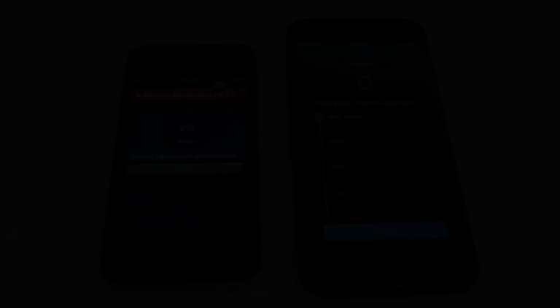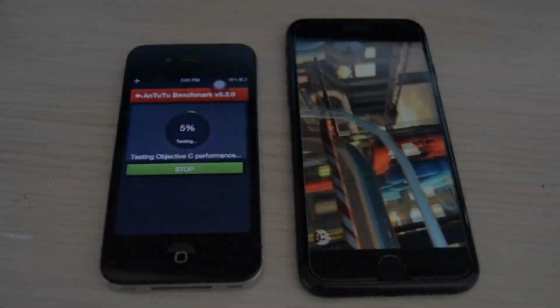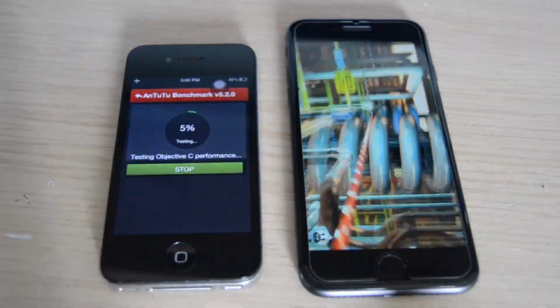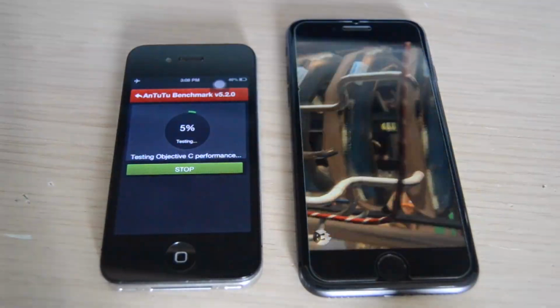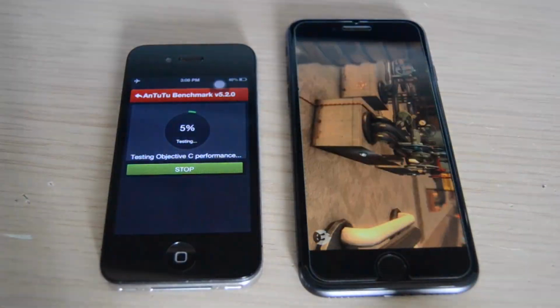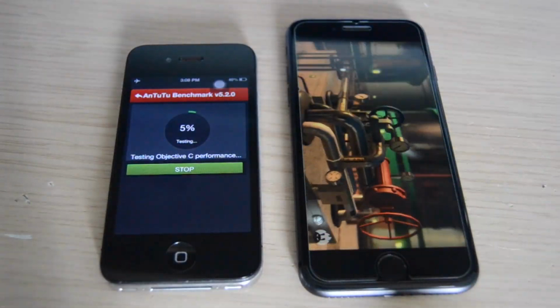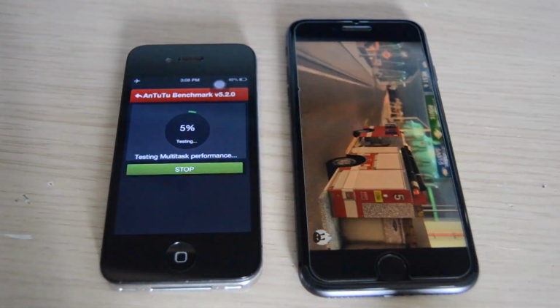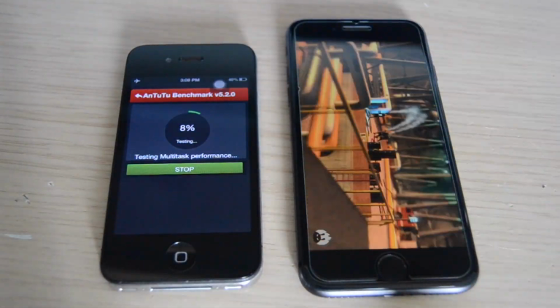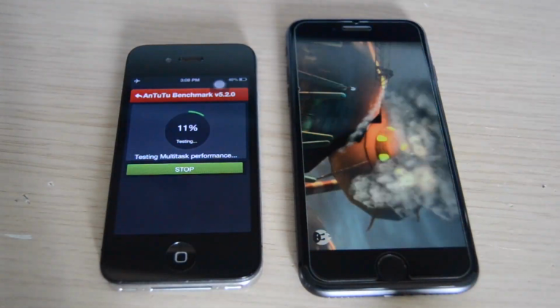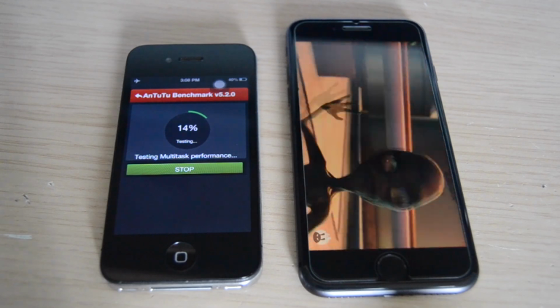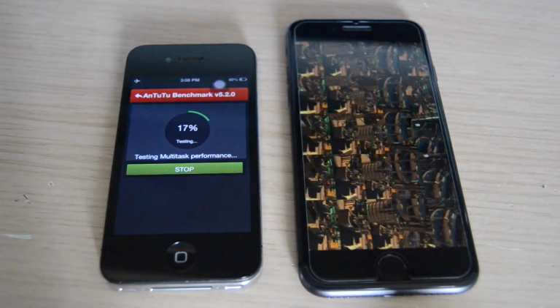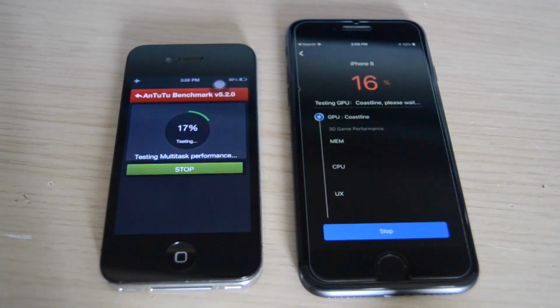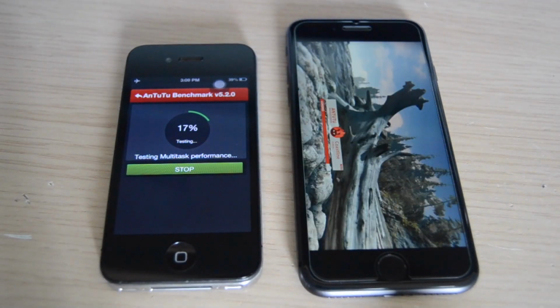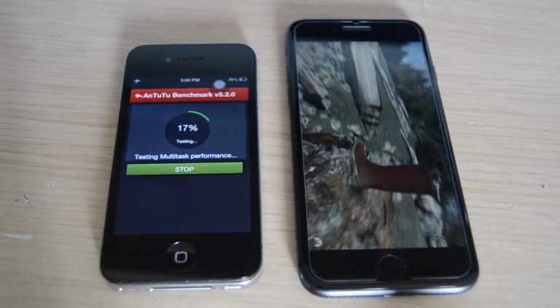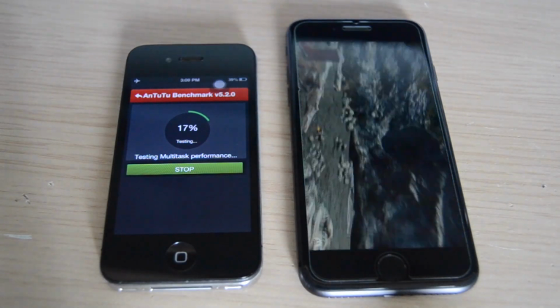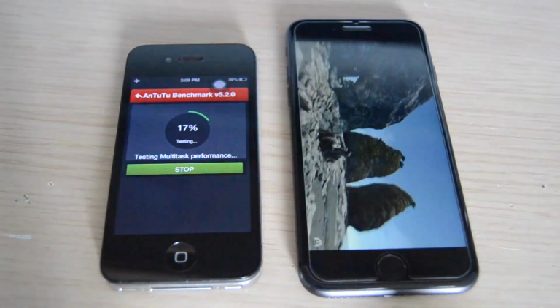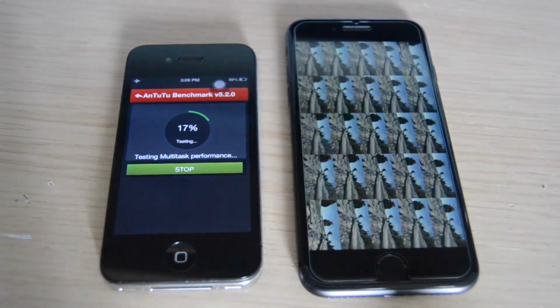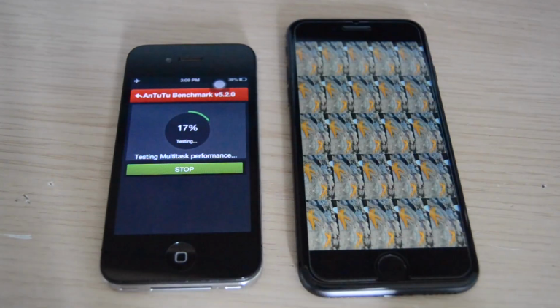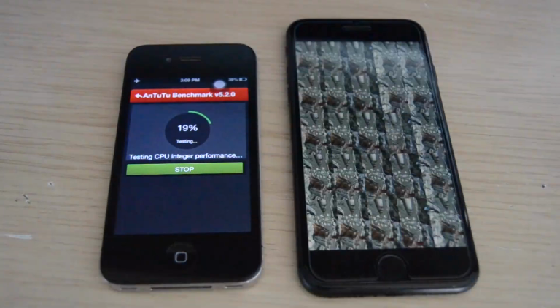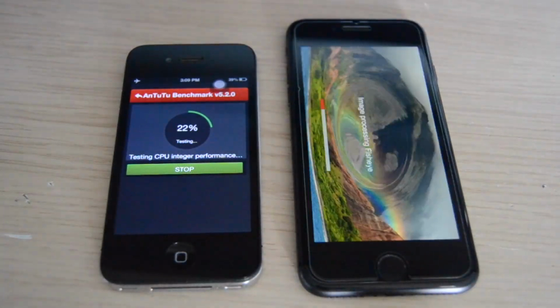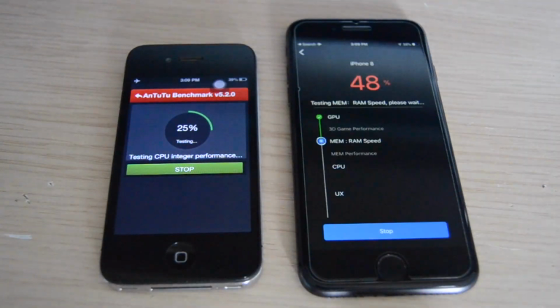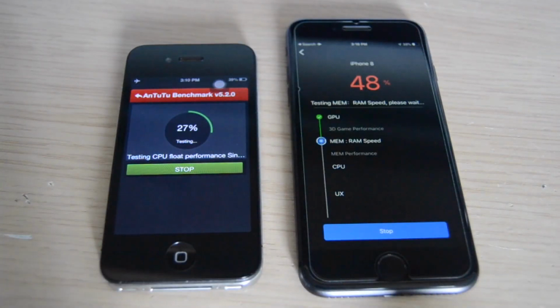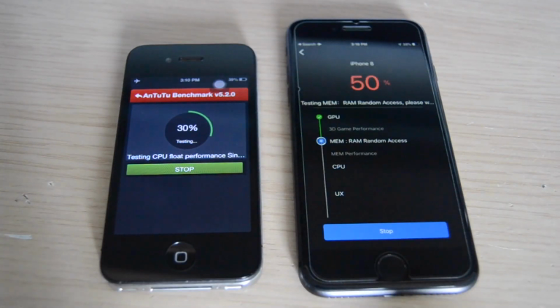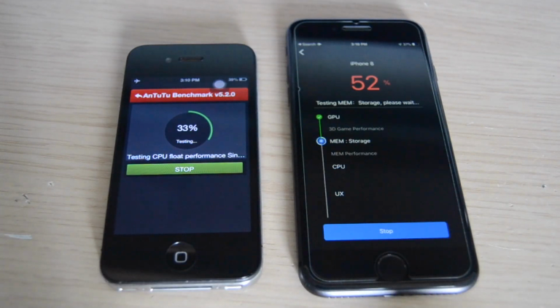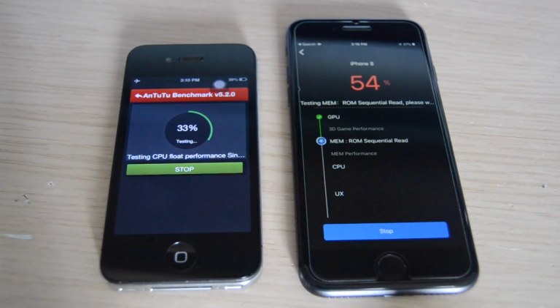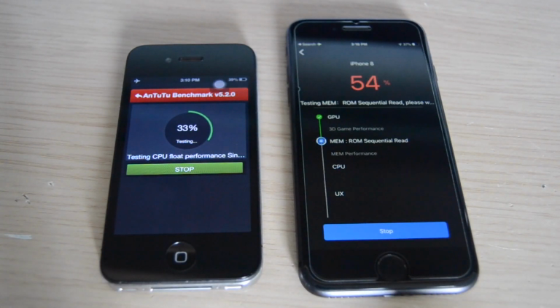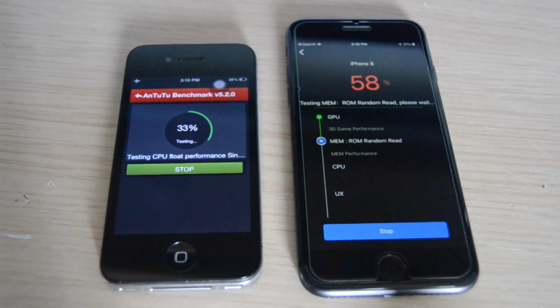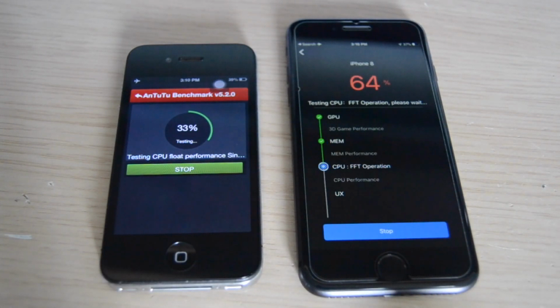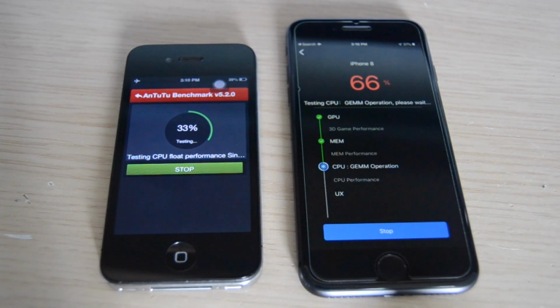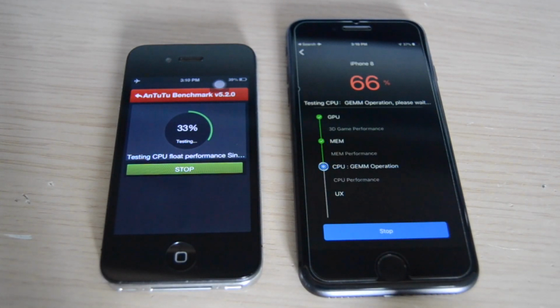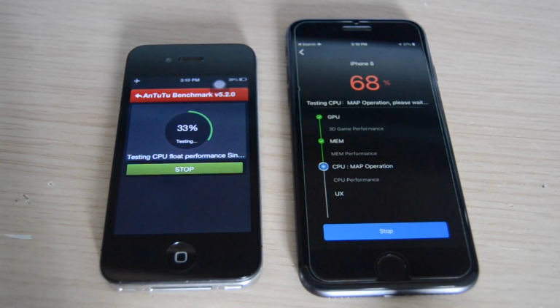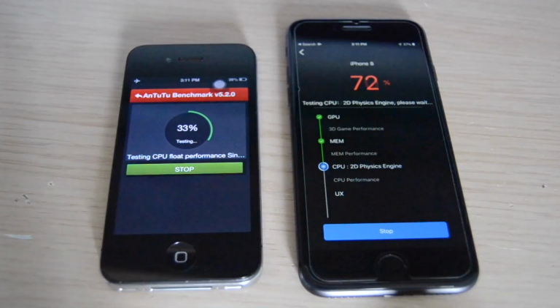No need to get technical about the processor and the memory, but we can run a useless benchmark just to see a score on the screen.